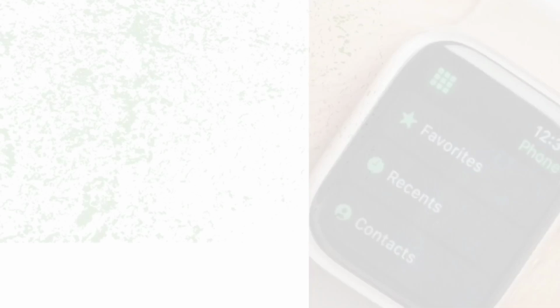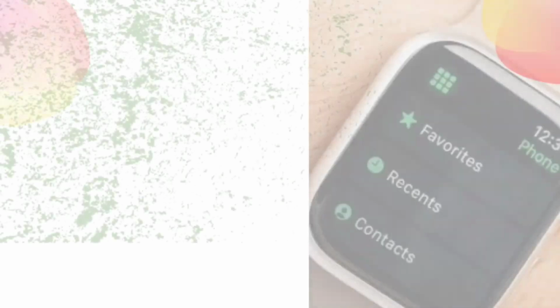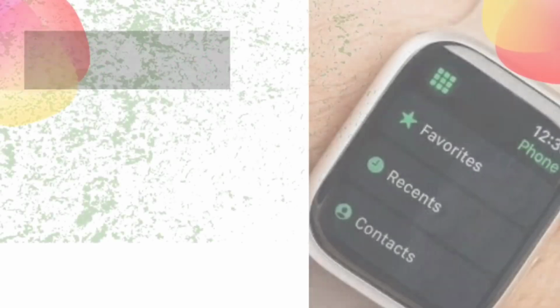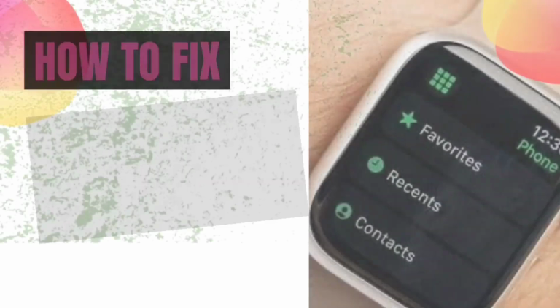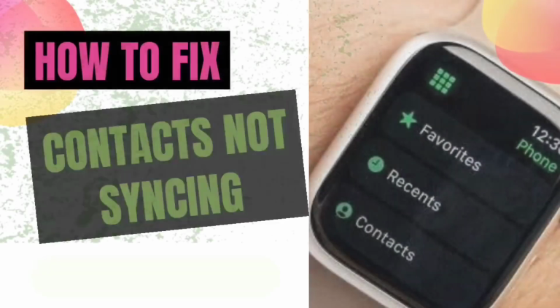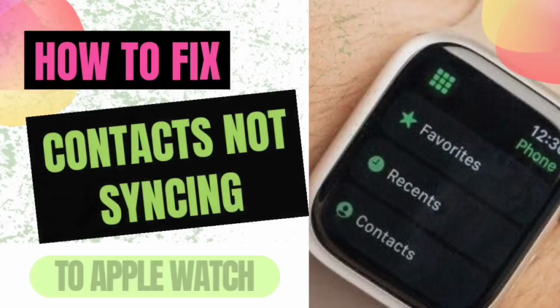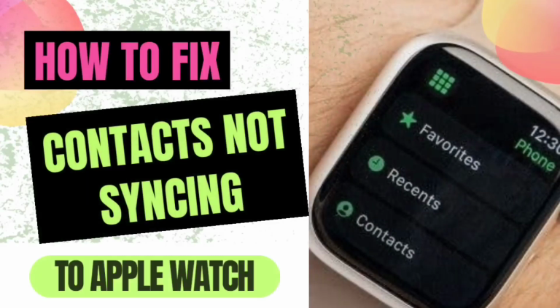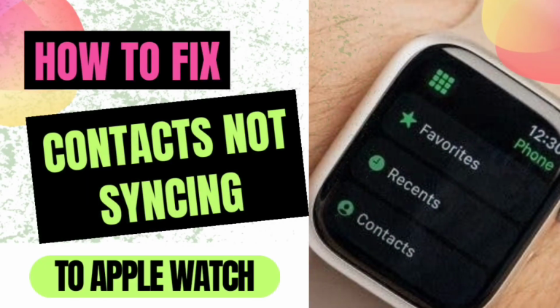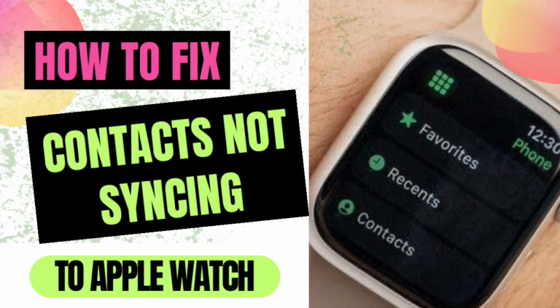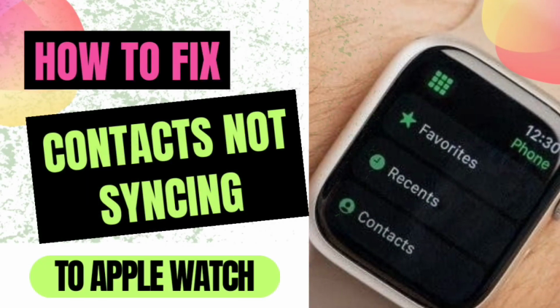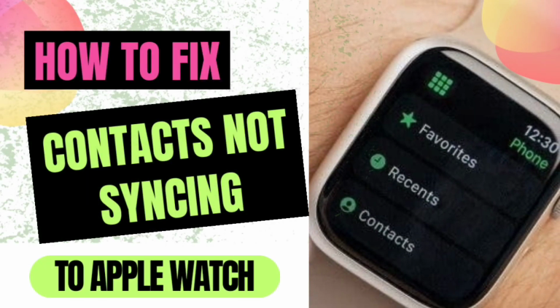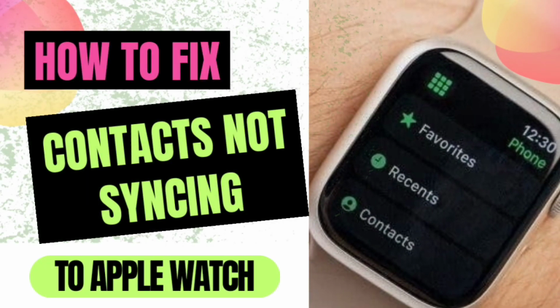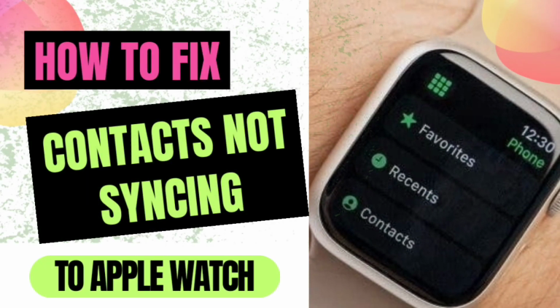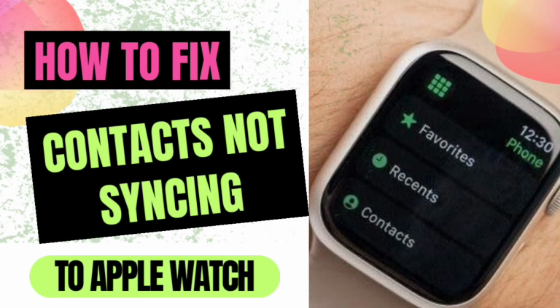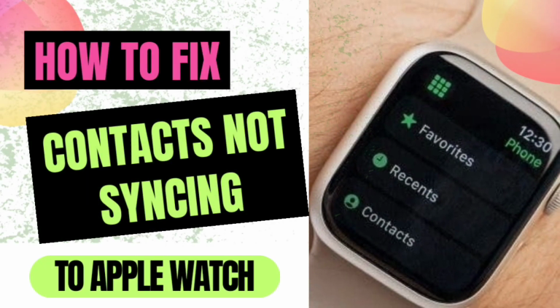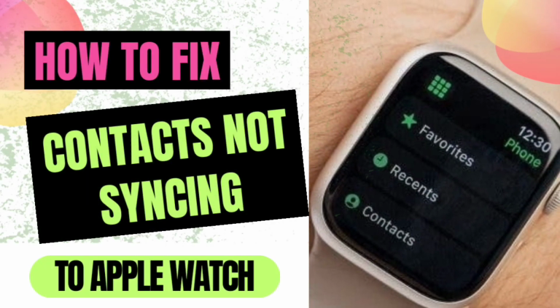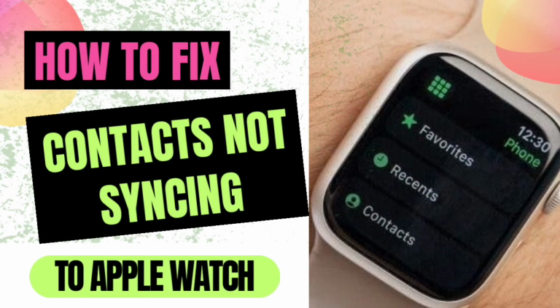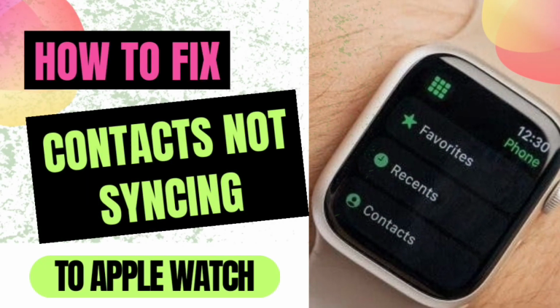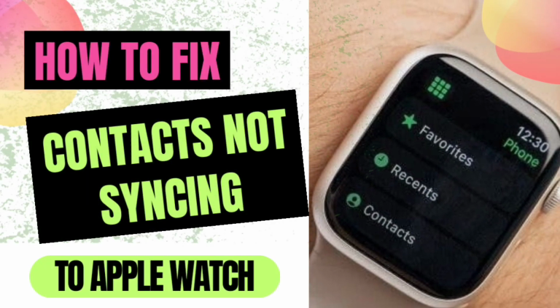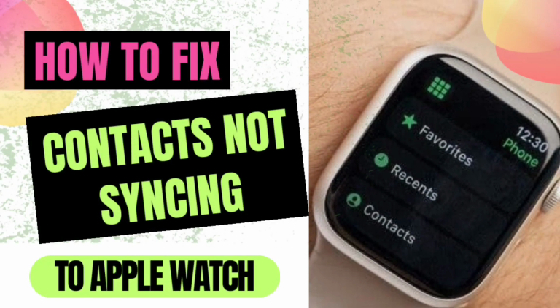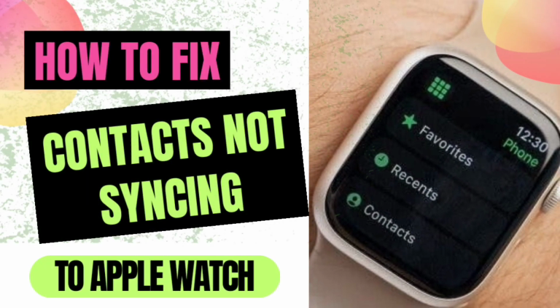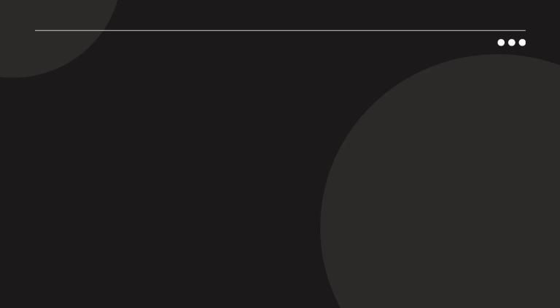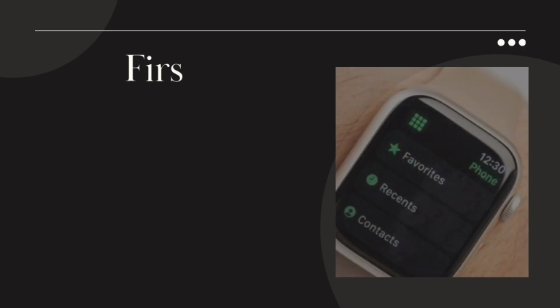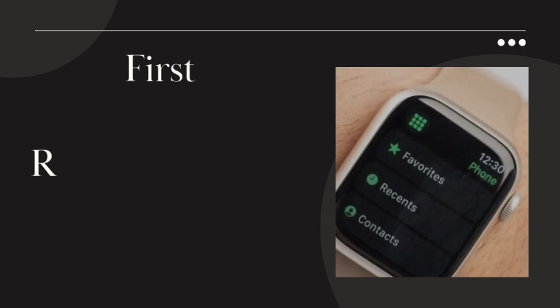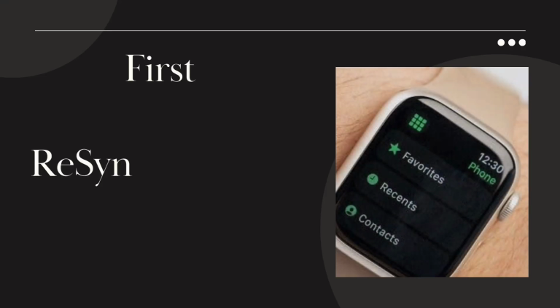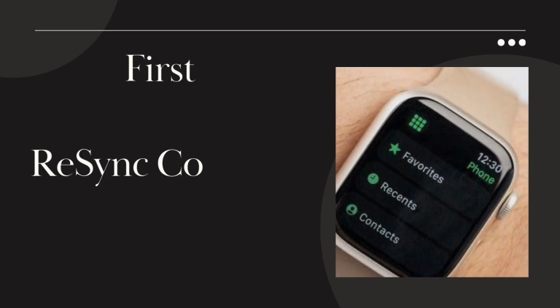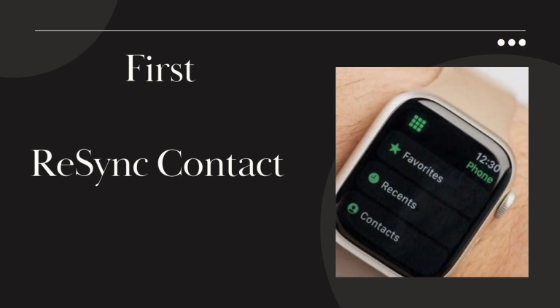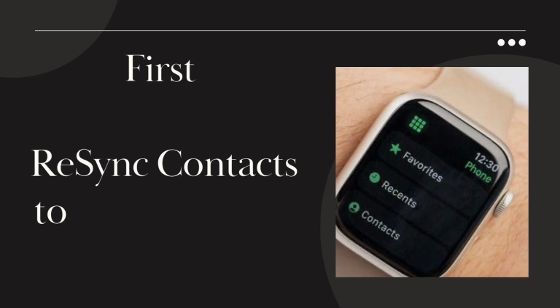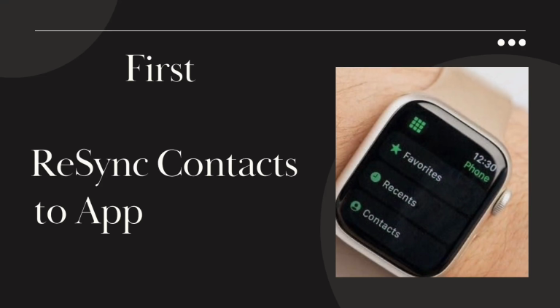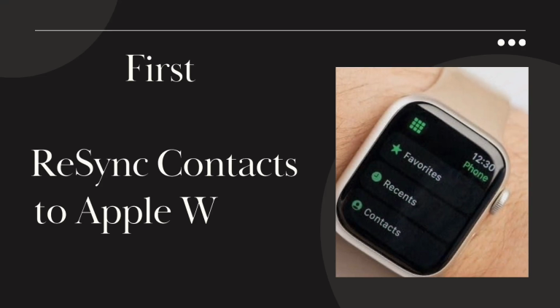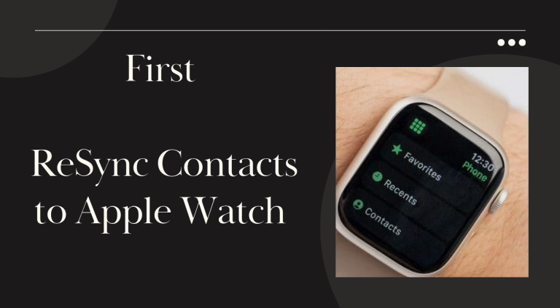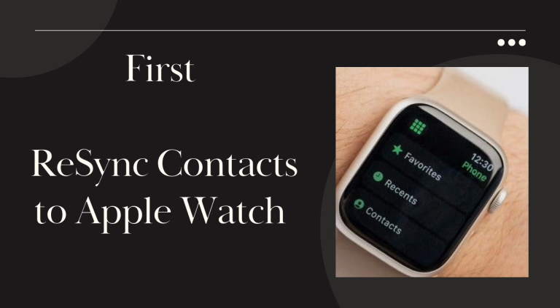How to fix contacts not syncing to Apple Watch. First, re-sync contacts to Apple Watch.